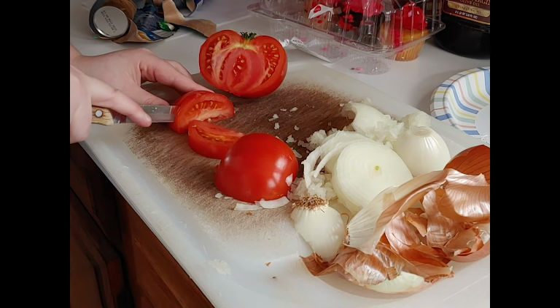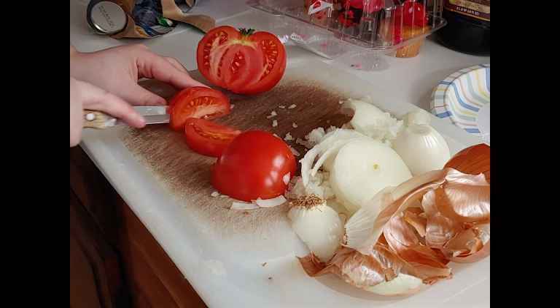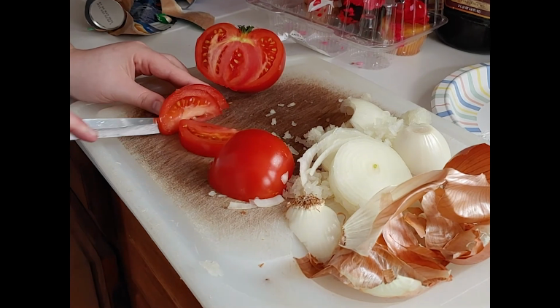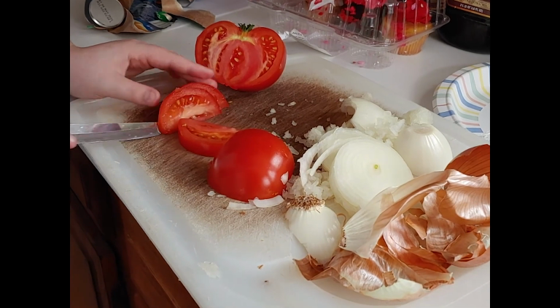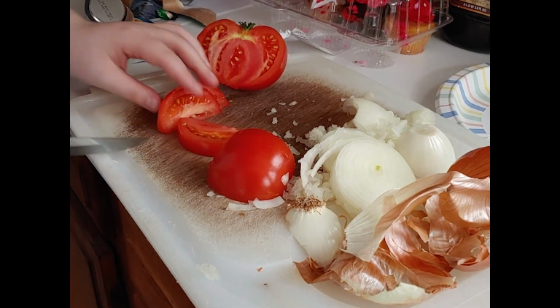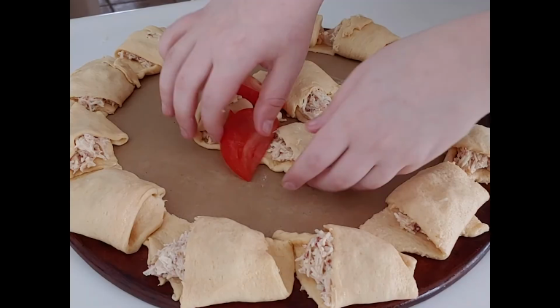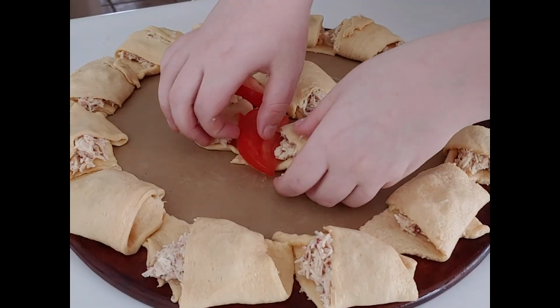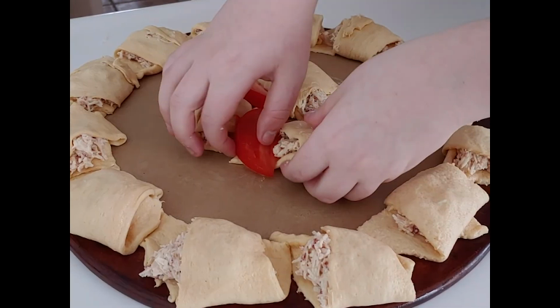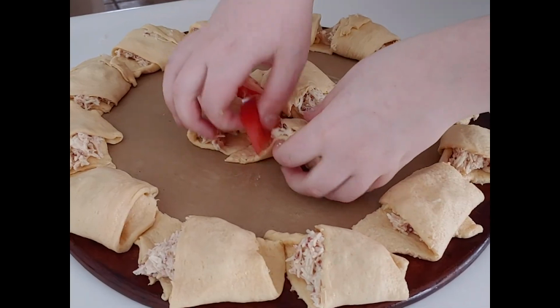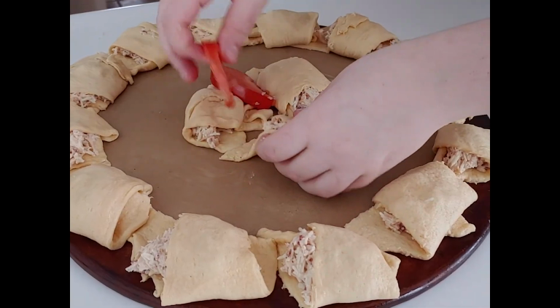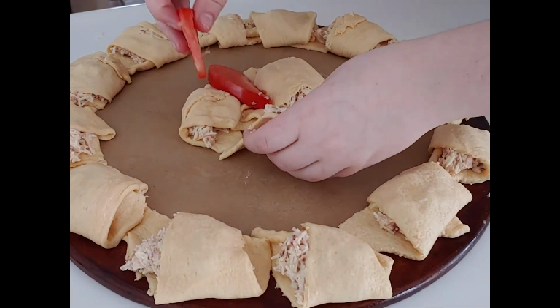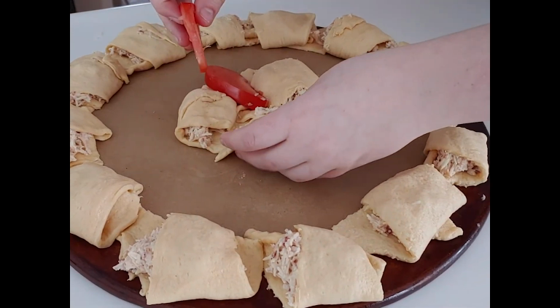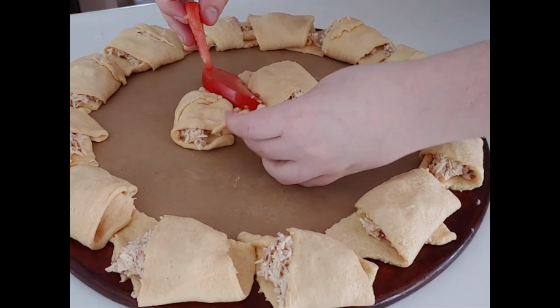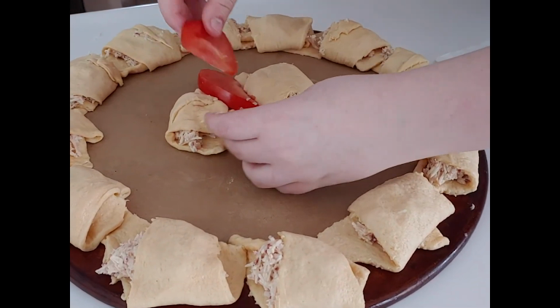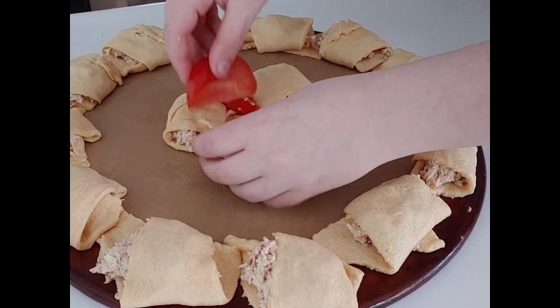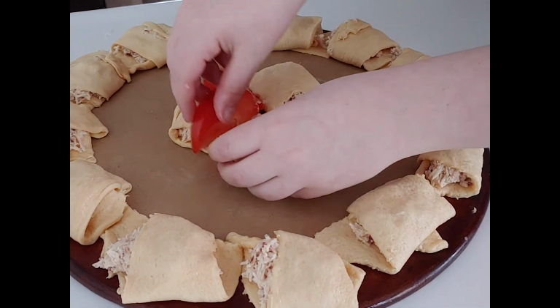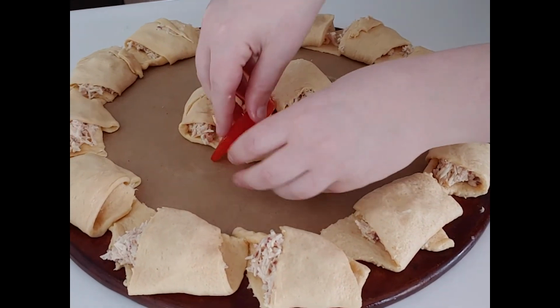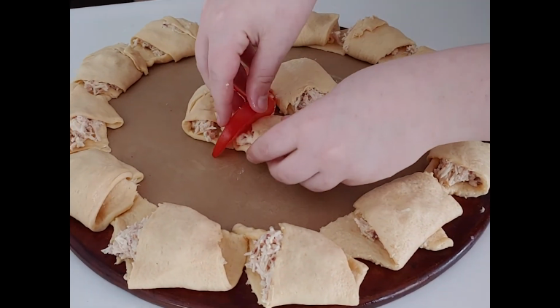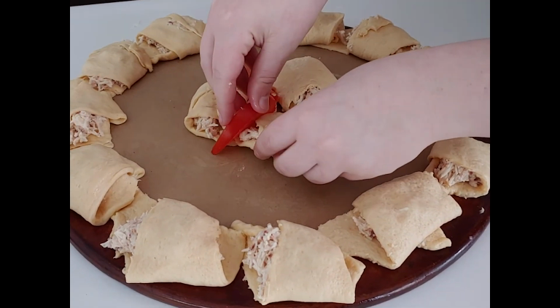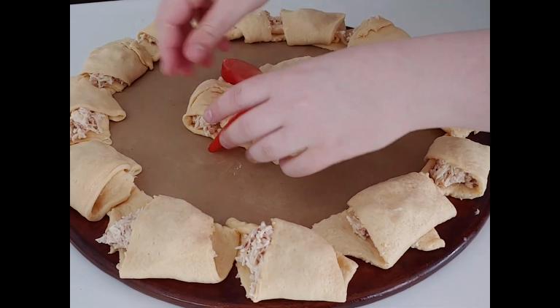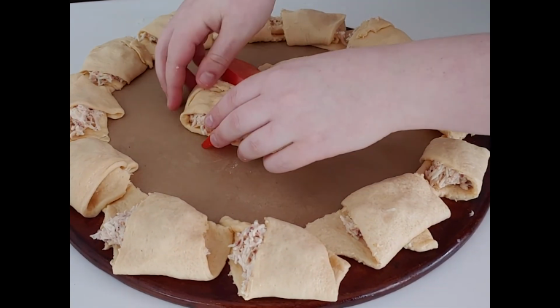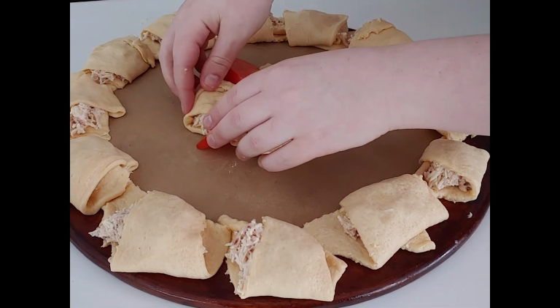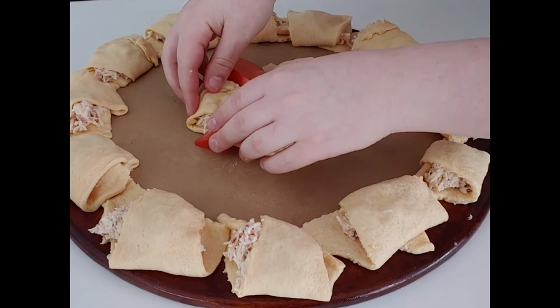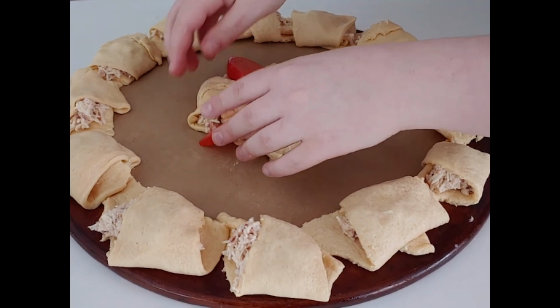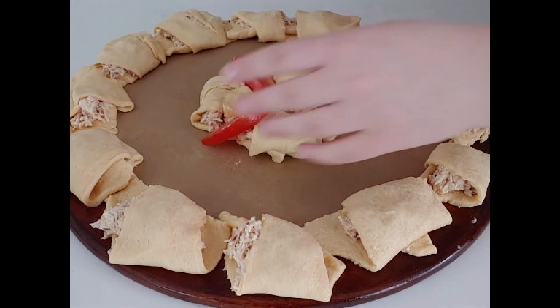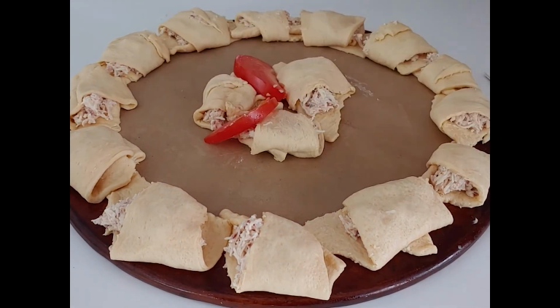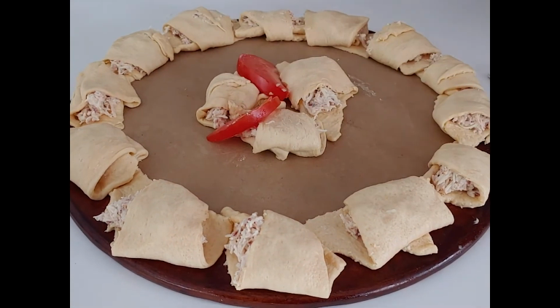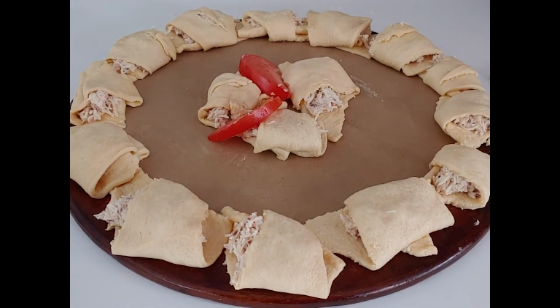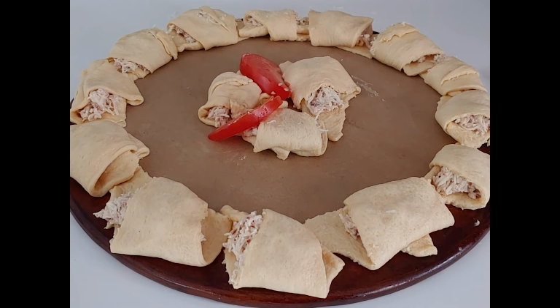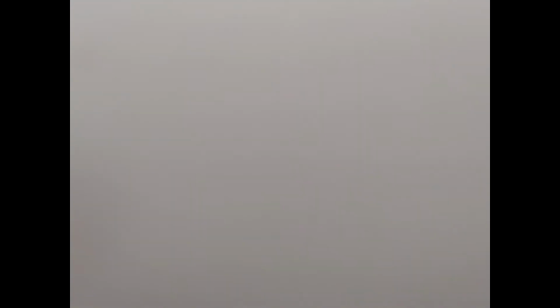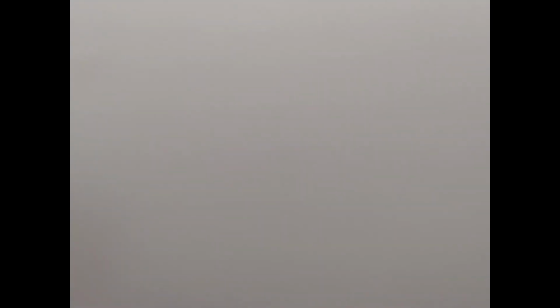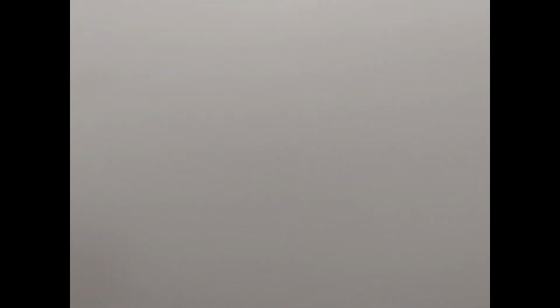Thinly slice the plum tomato and place a slice in between each of the crescents that you made.